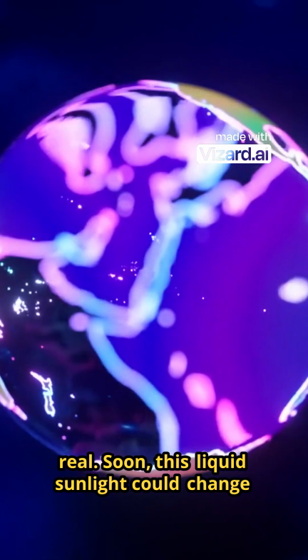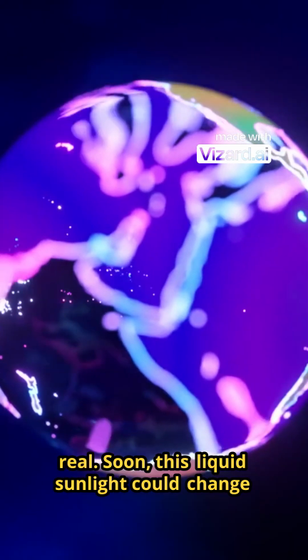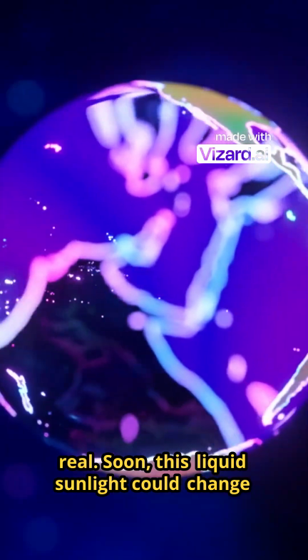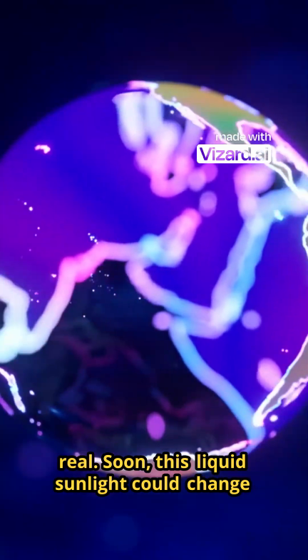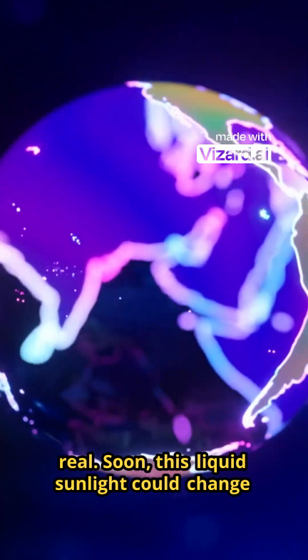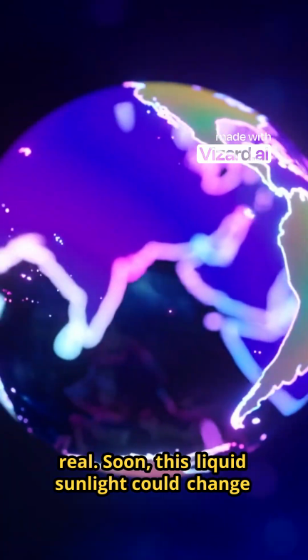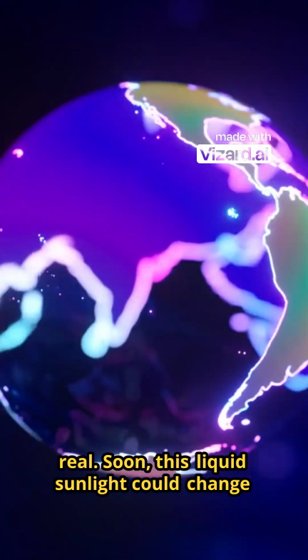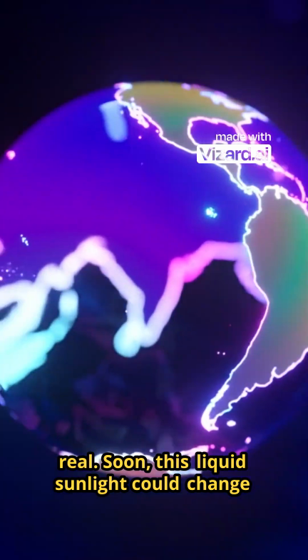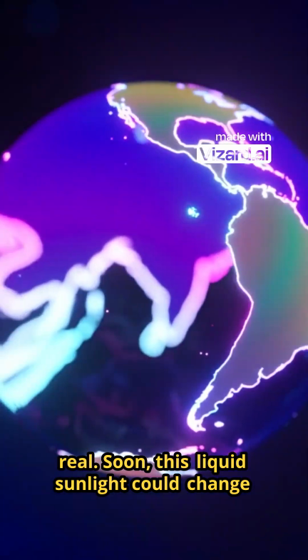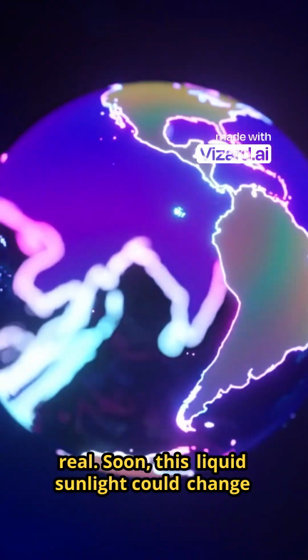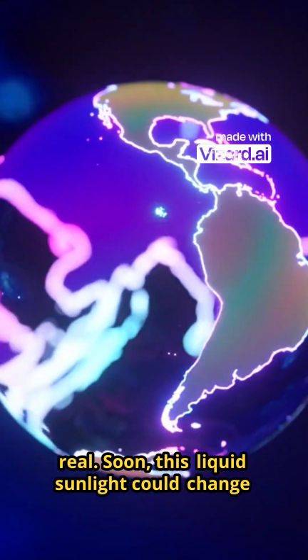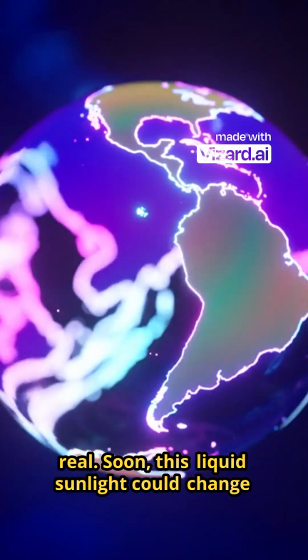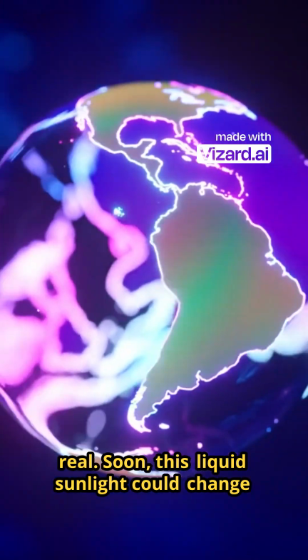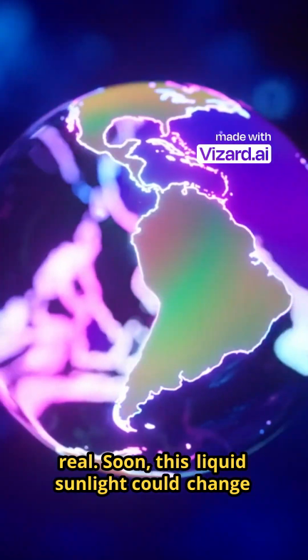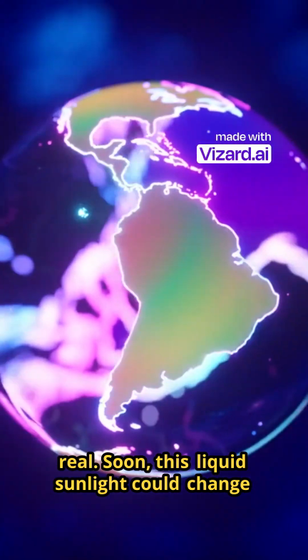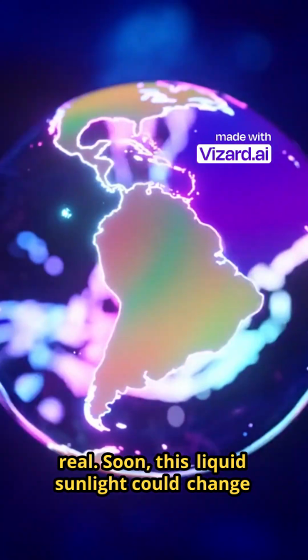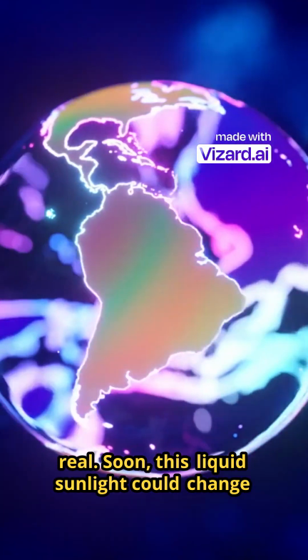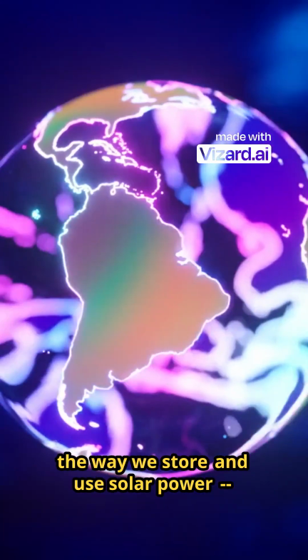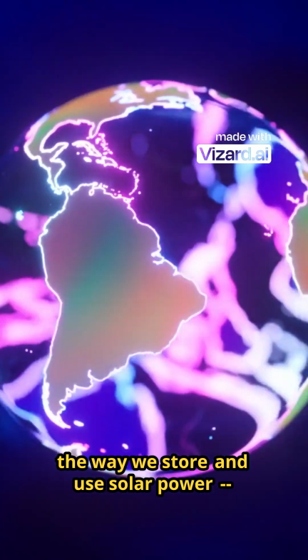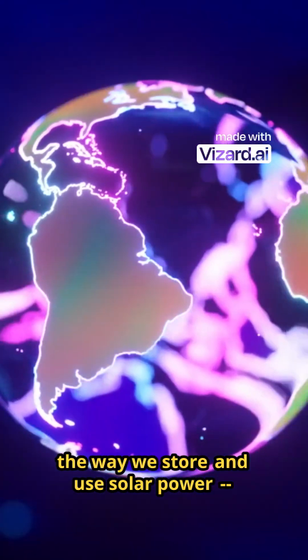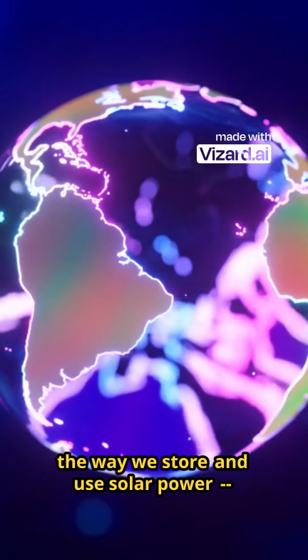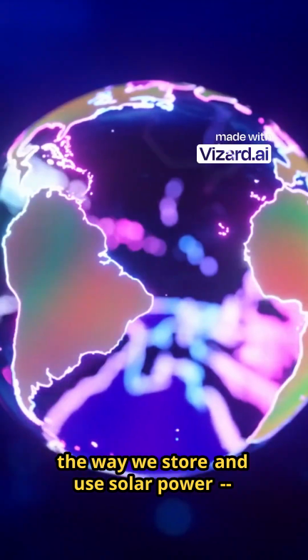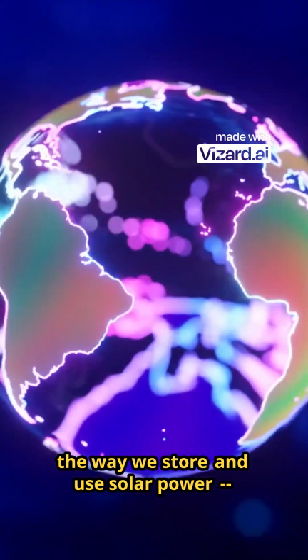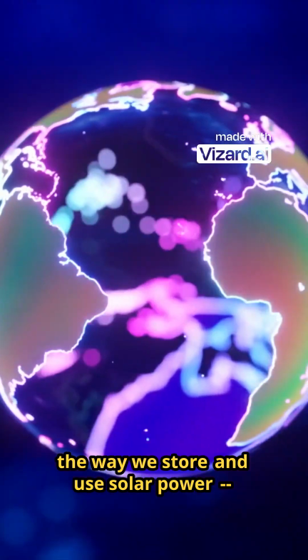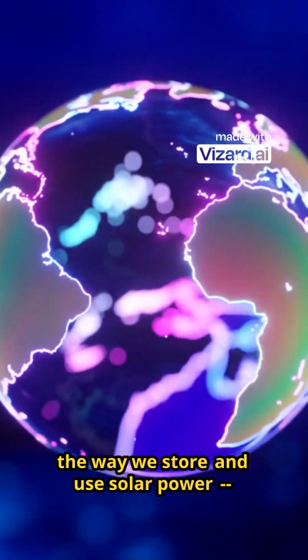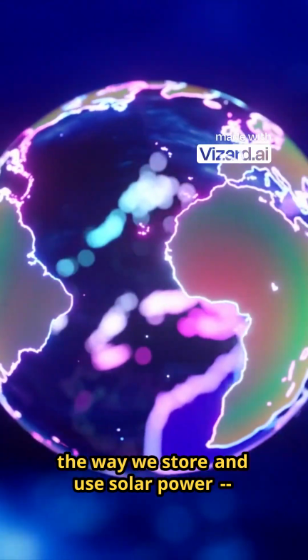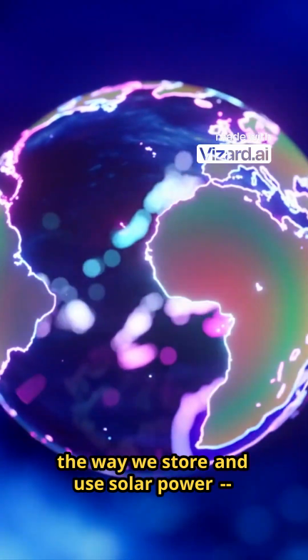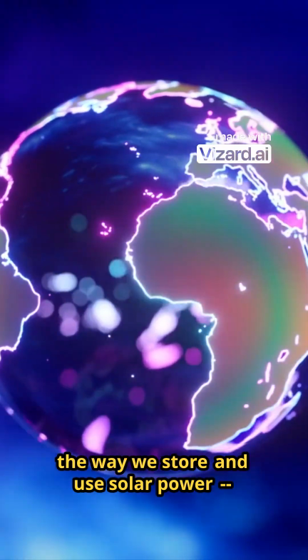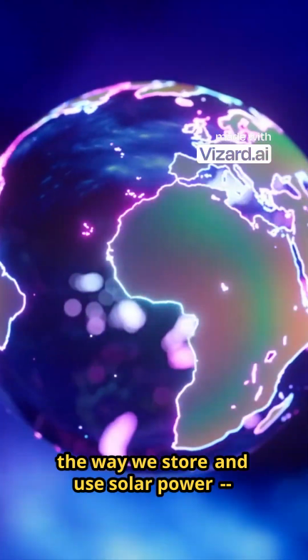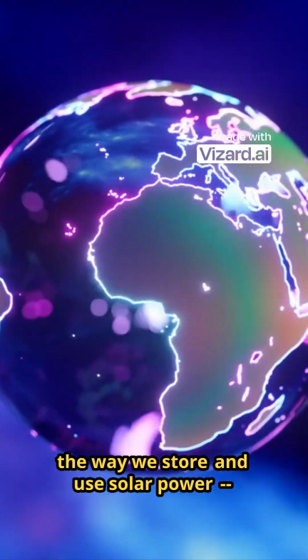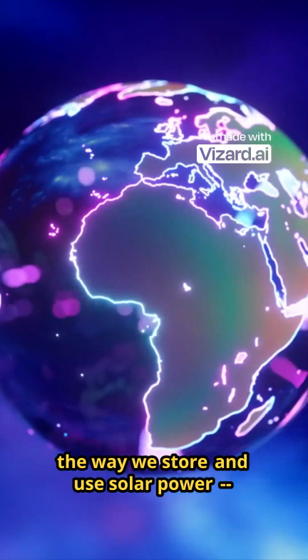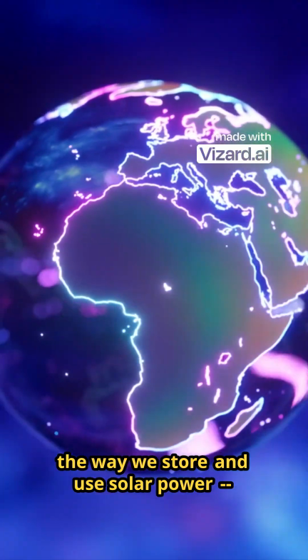Soon, this liquid sunlight could change the way we store and use solar power. Forever.